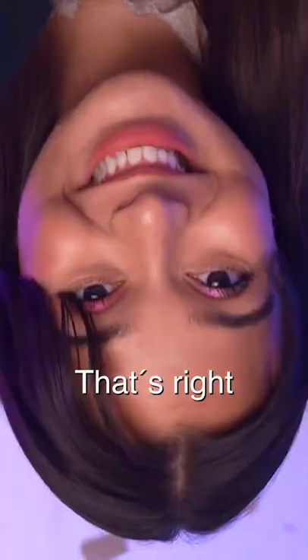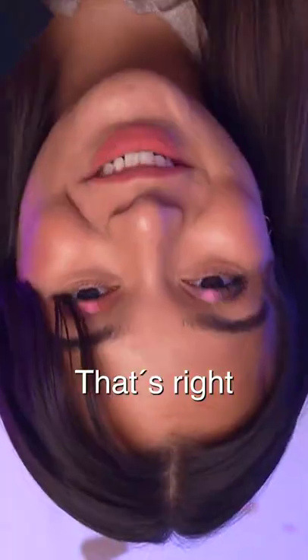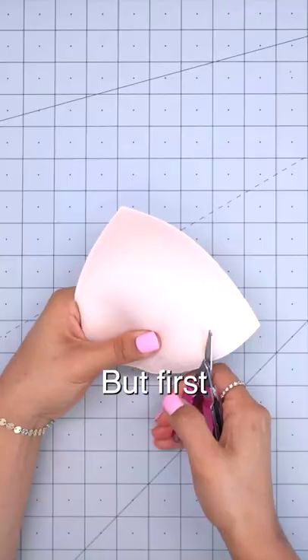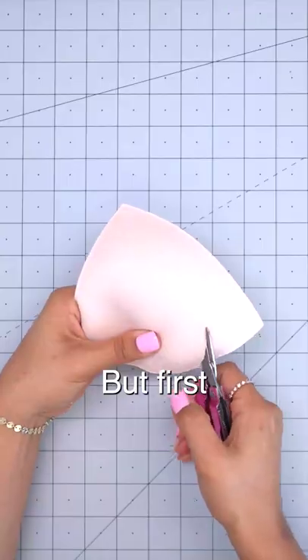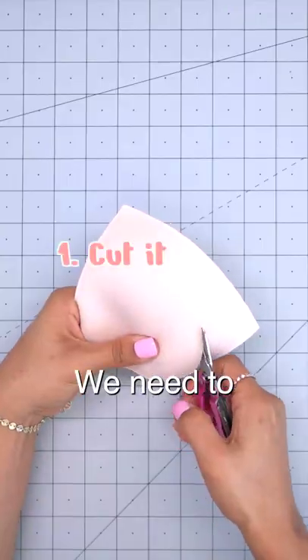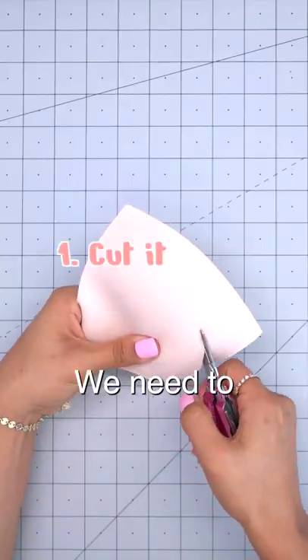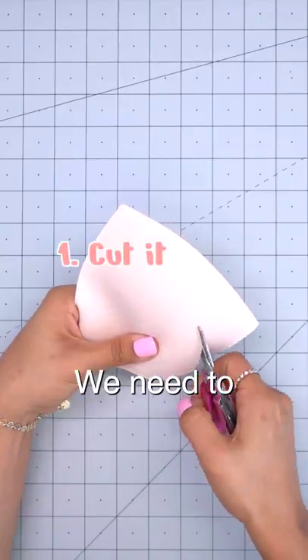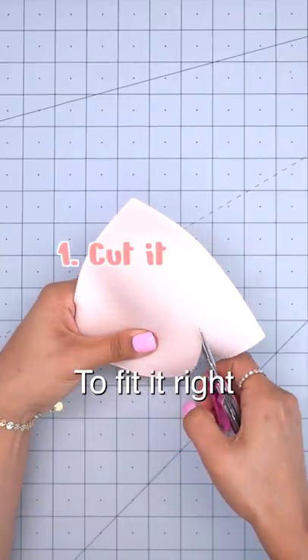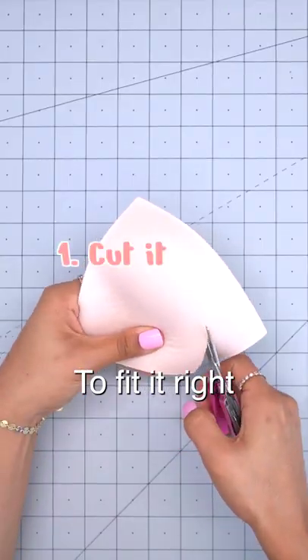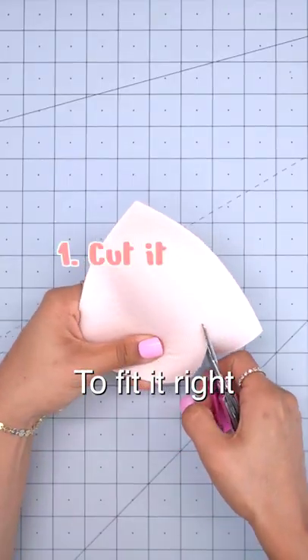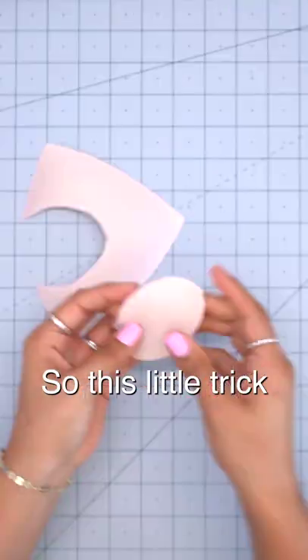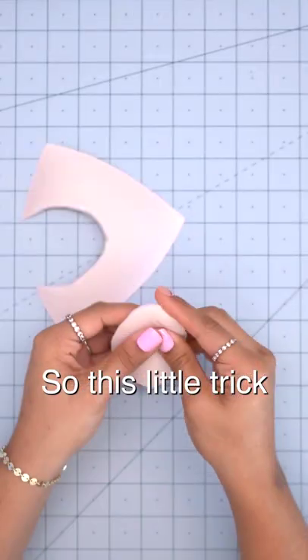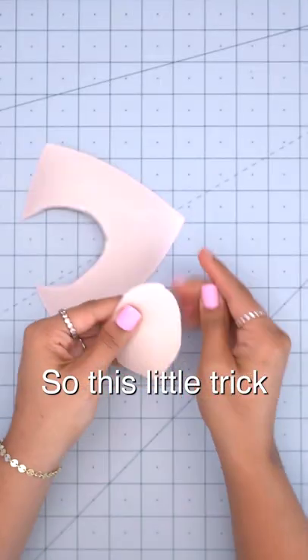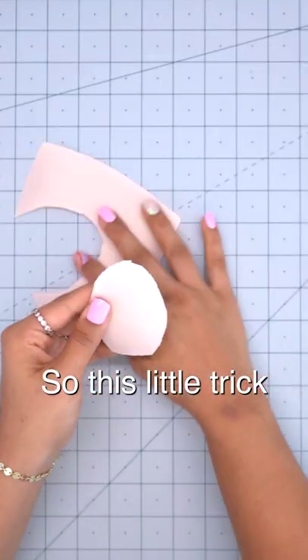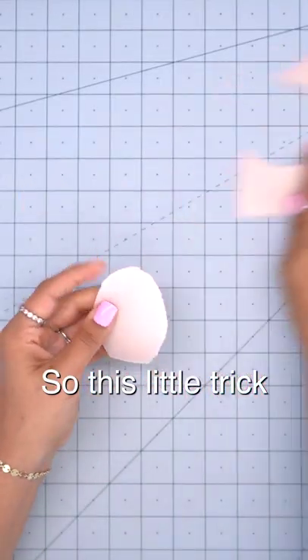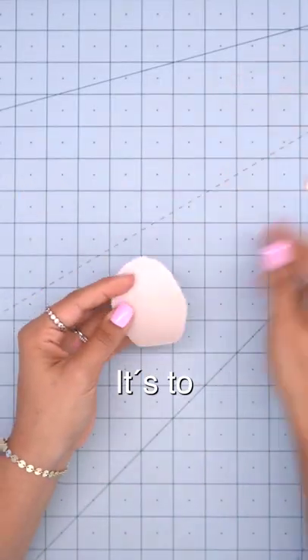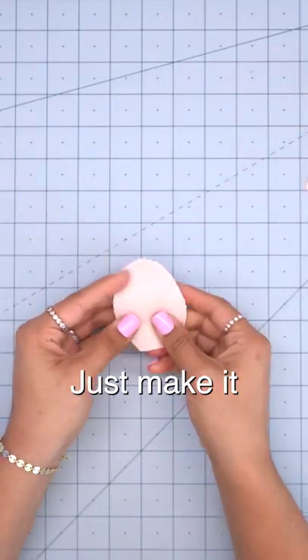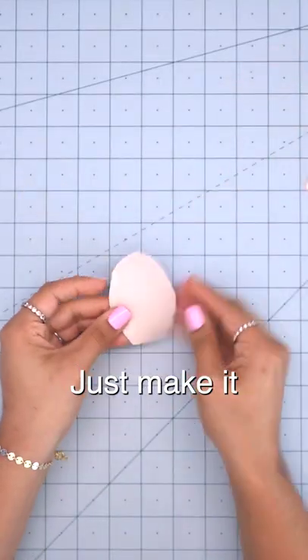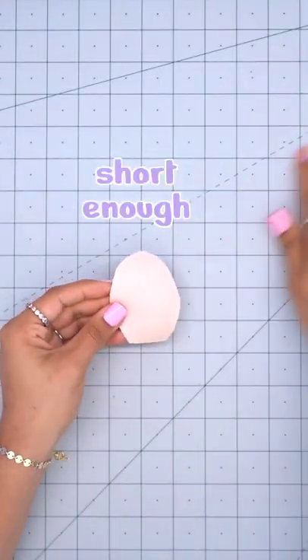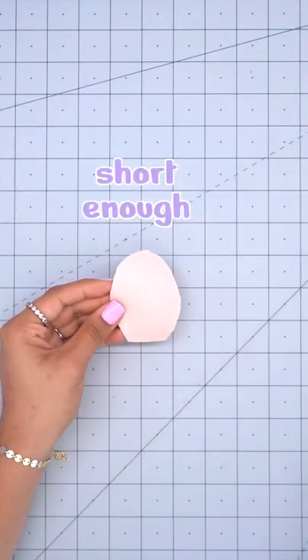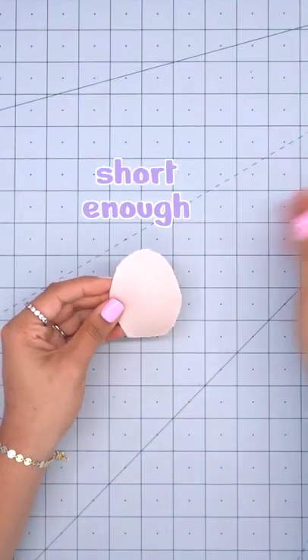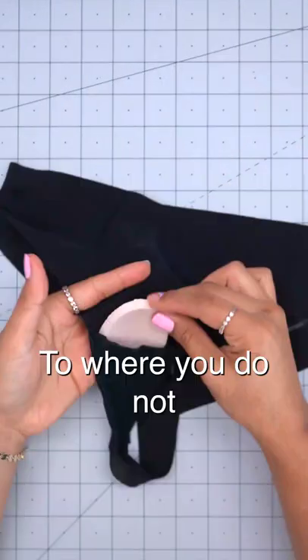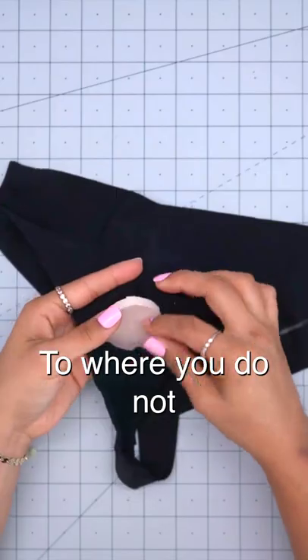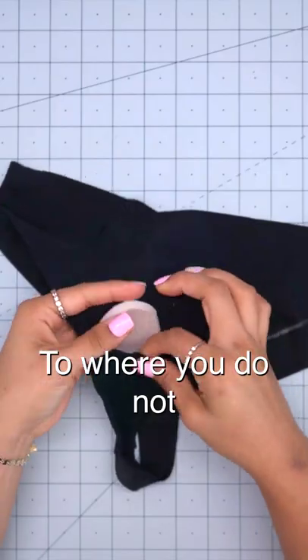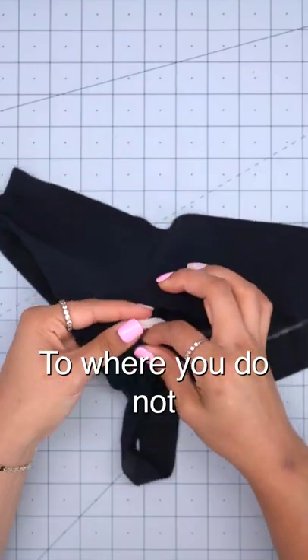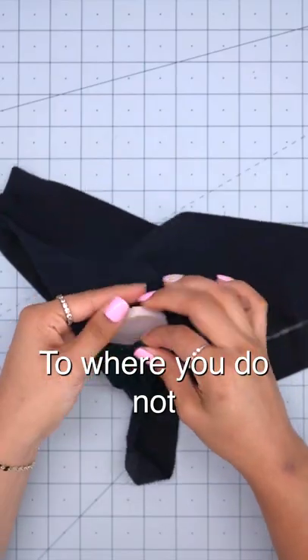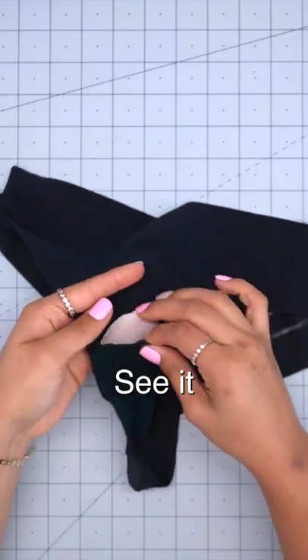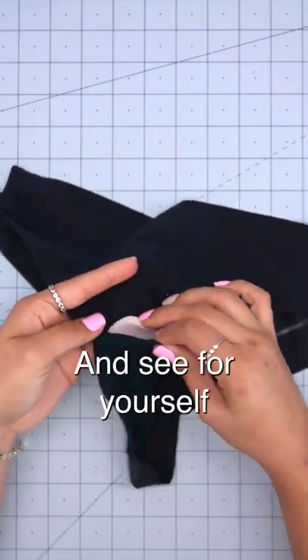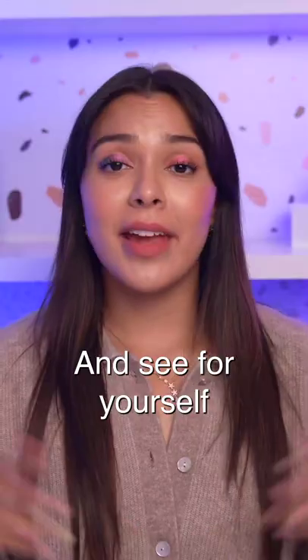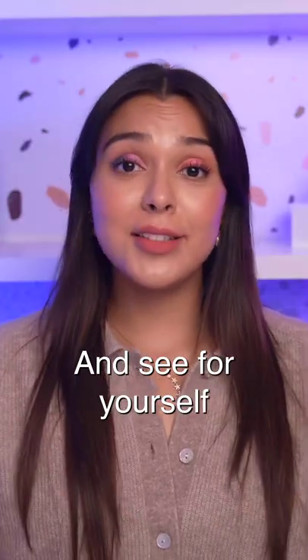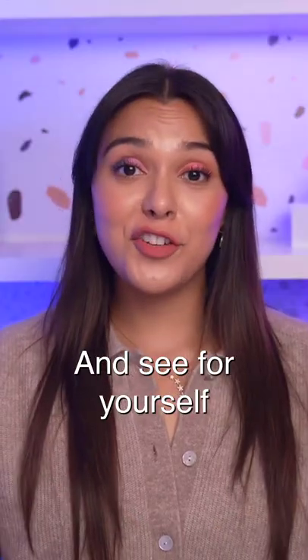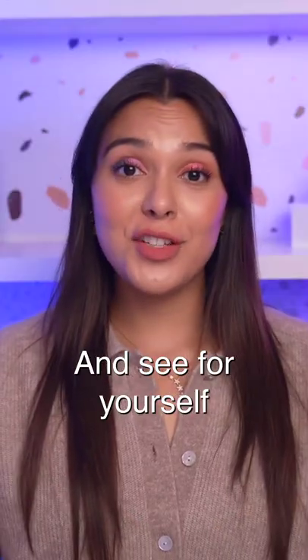That's right. But first we need to cut it to fit right. This little trick is to just make it short enough to where you do not see it. And see for yourself.